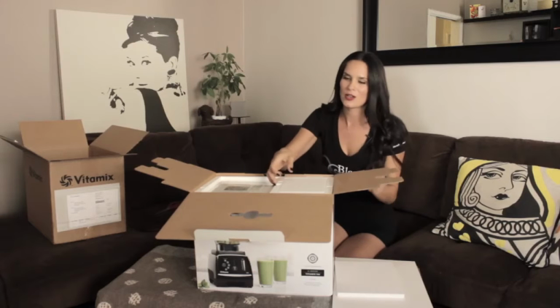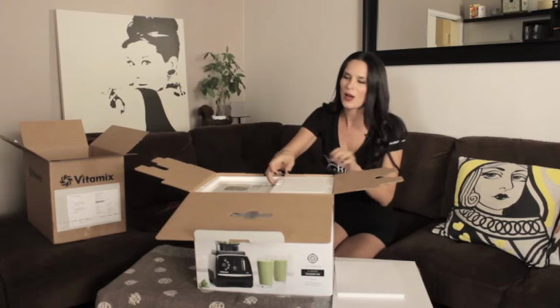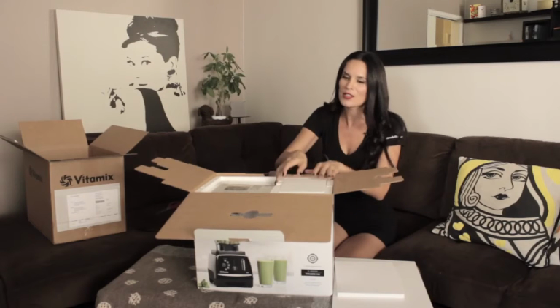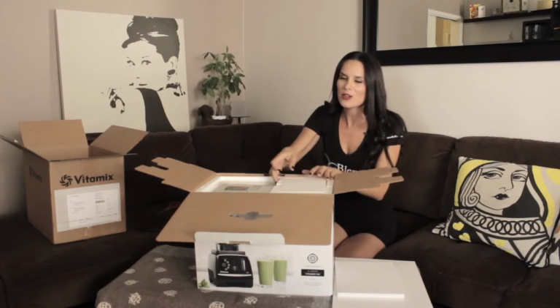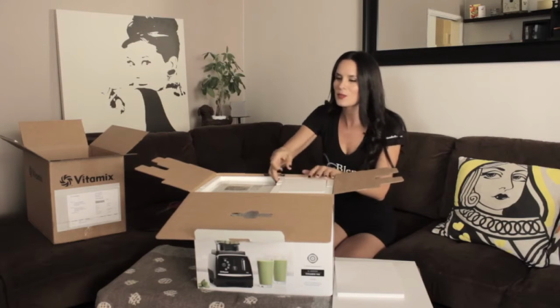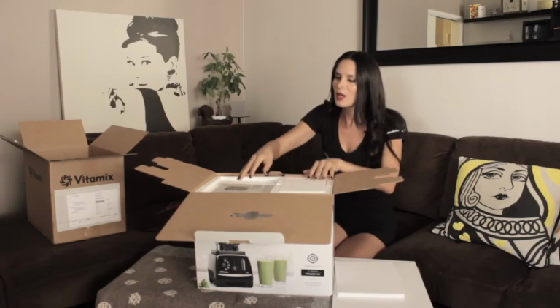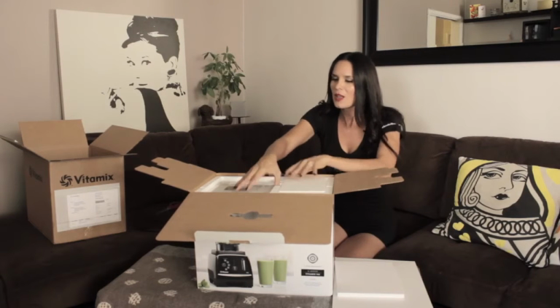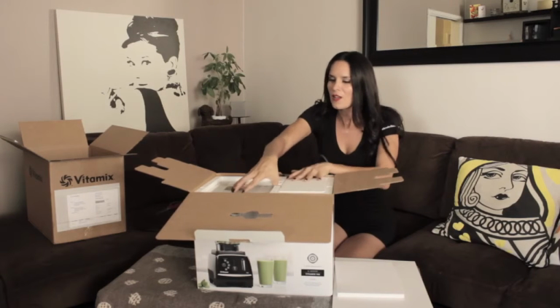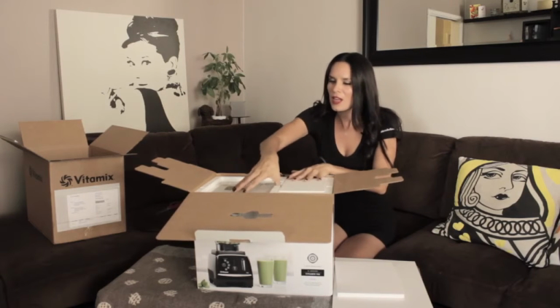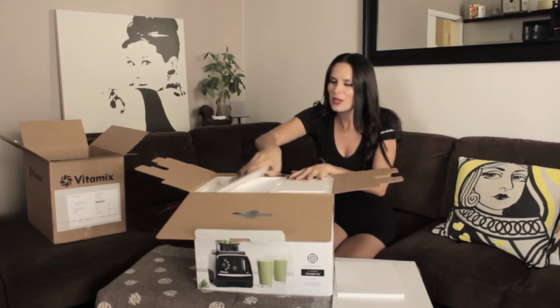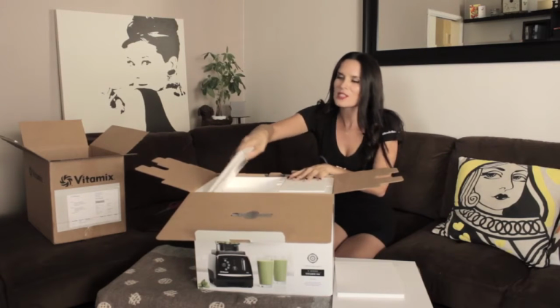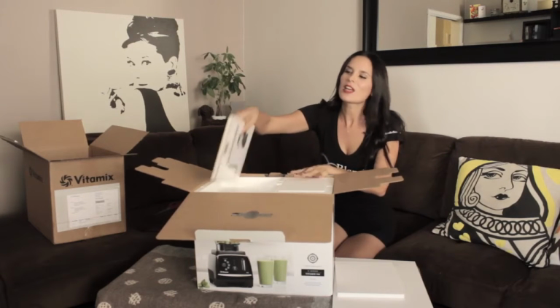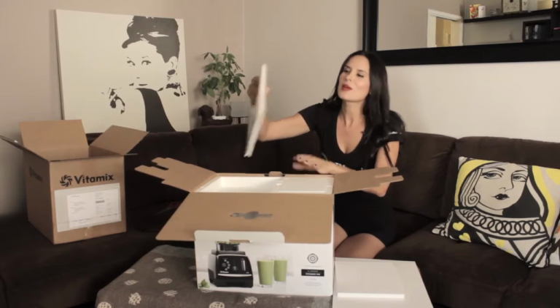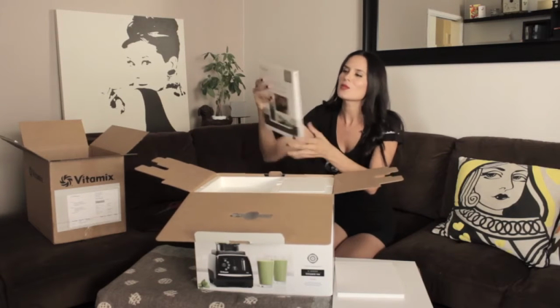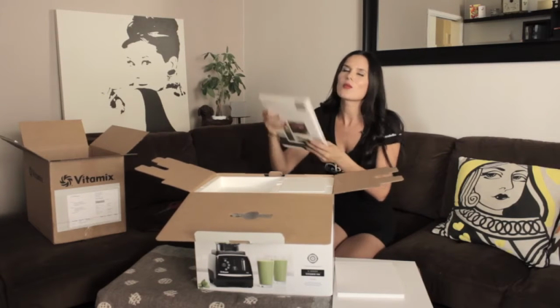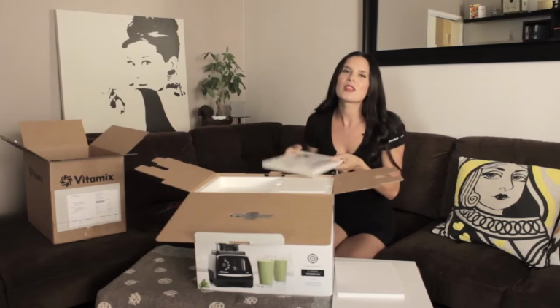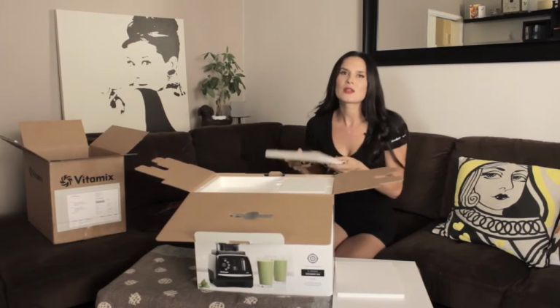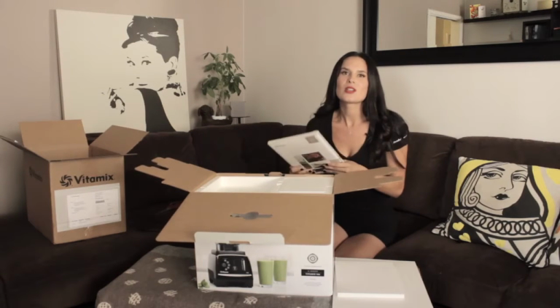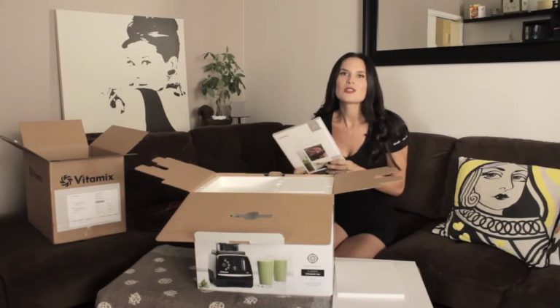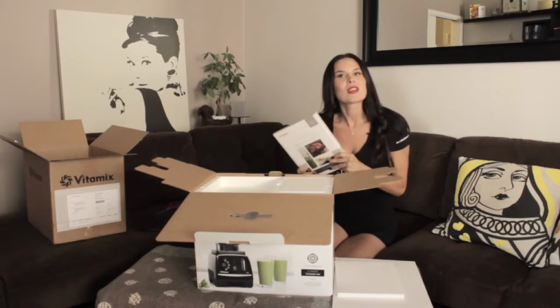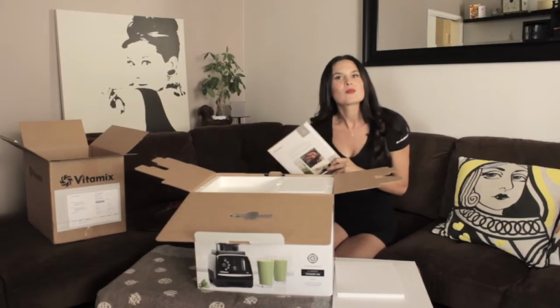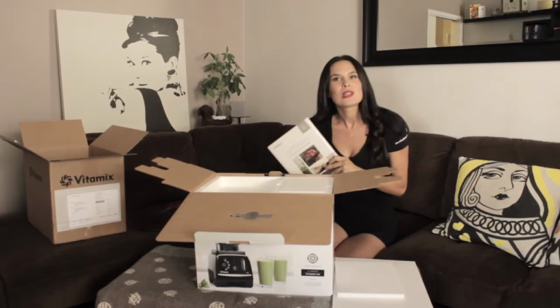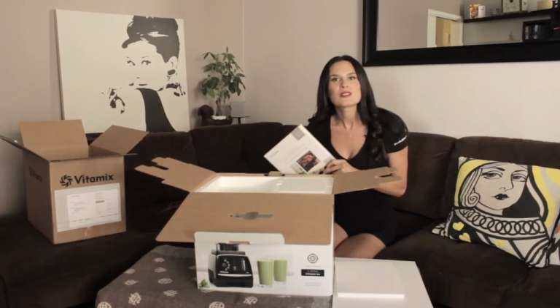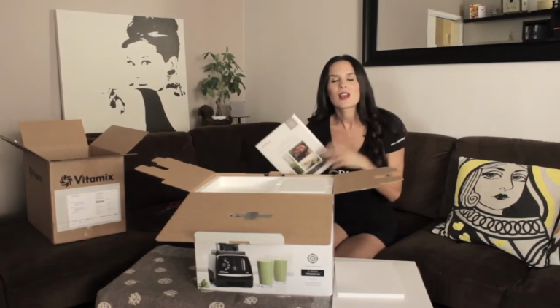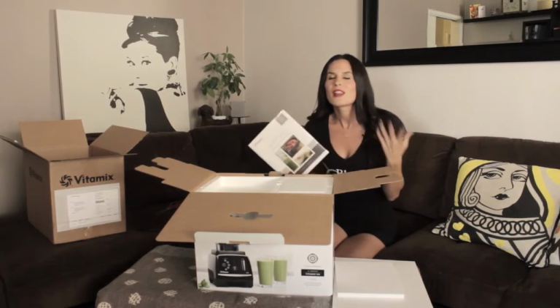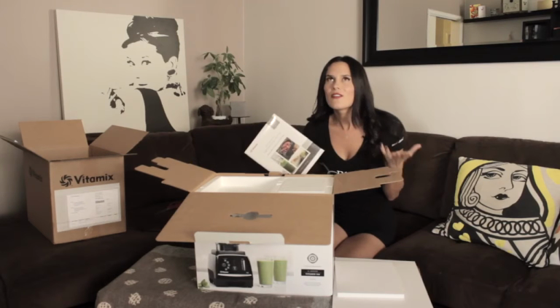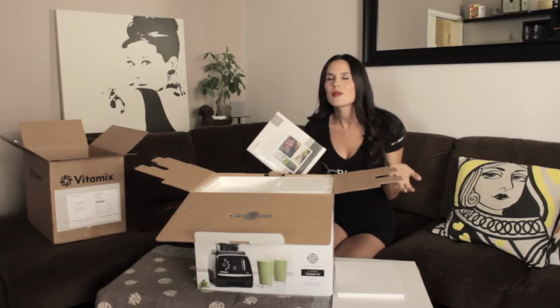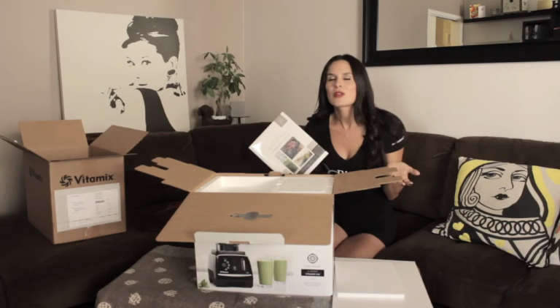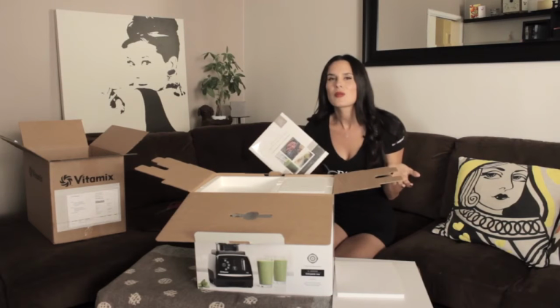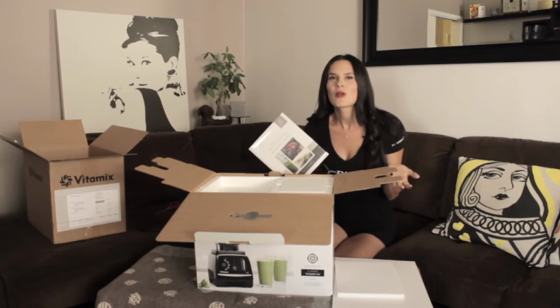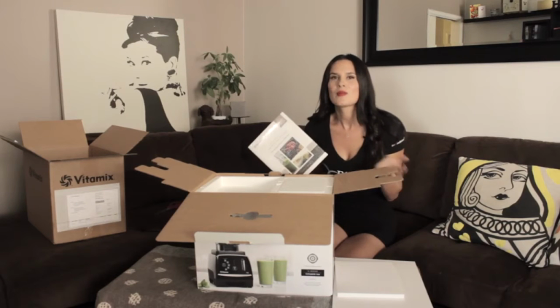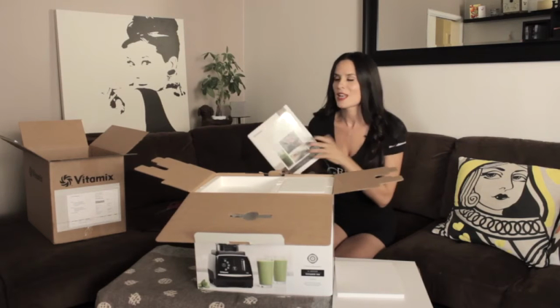Anybody who wants a Vitamix, one of the things they want to do is make smoothies, so I love that pre-programmed setting.